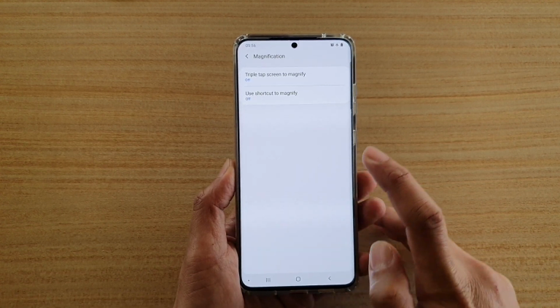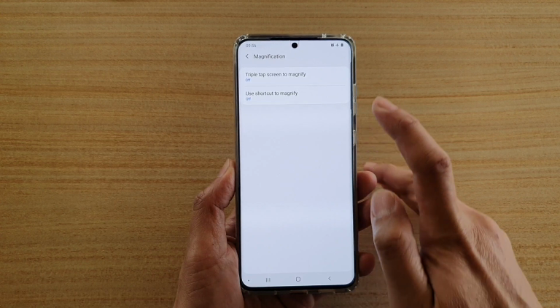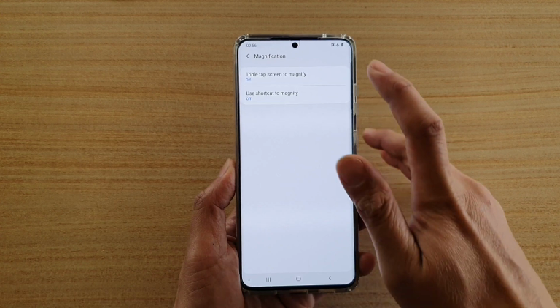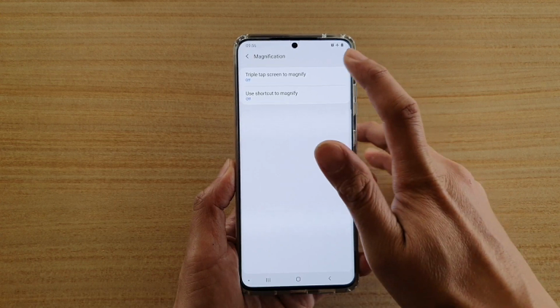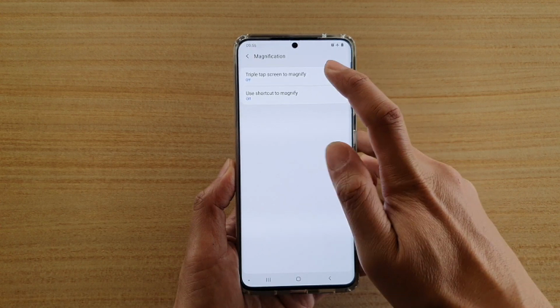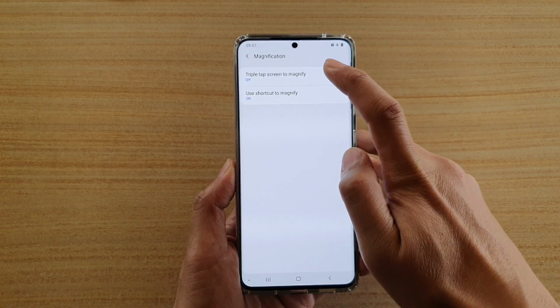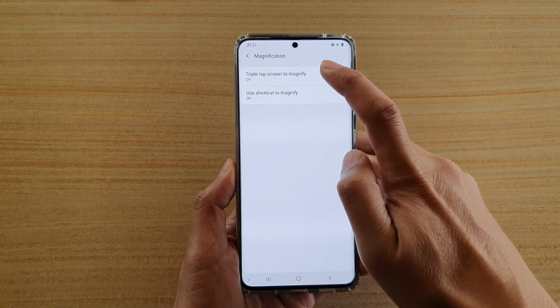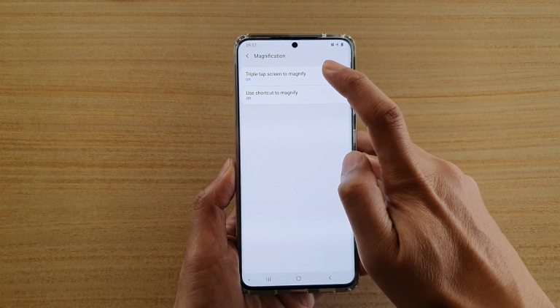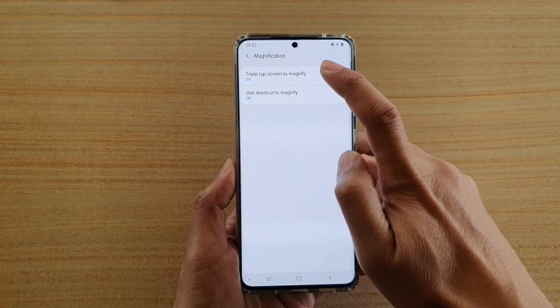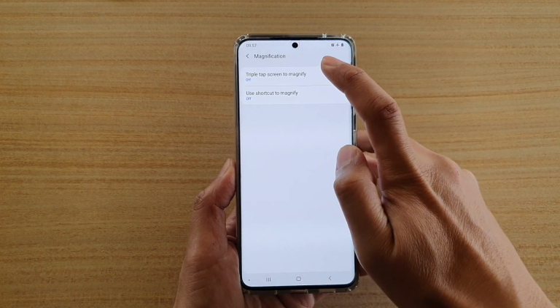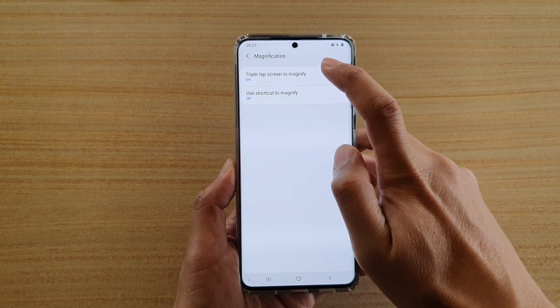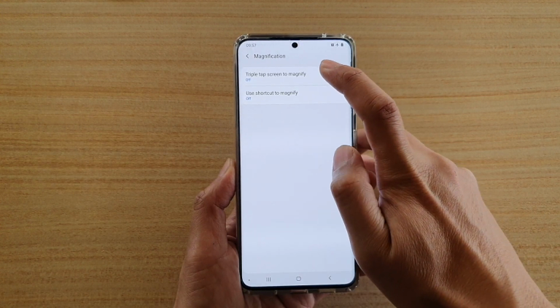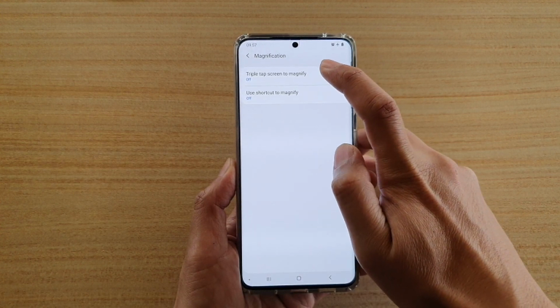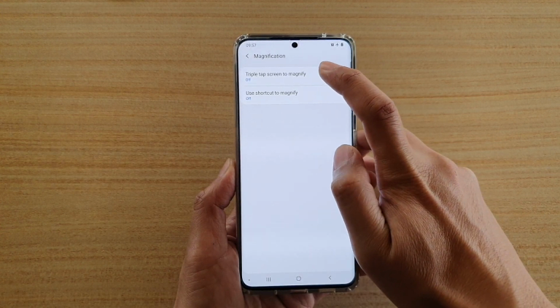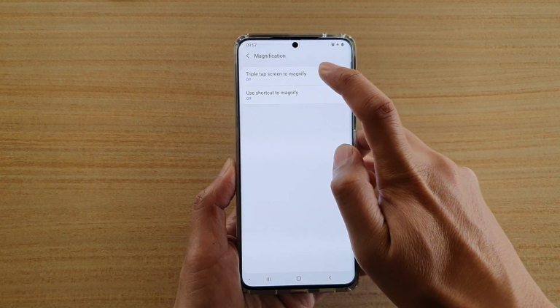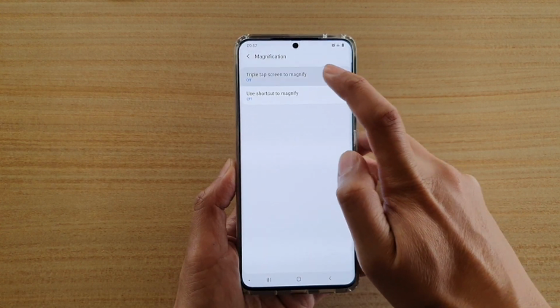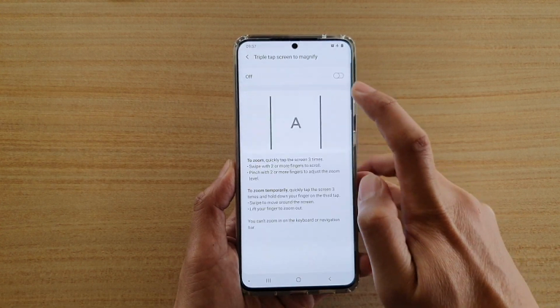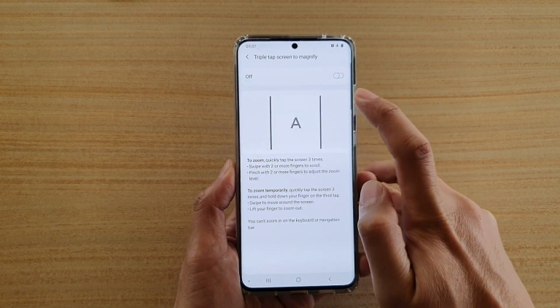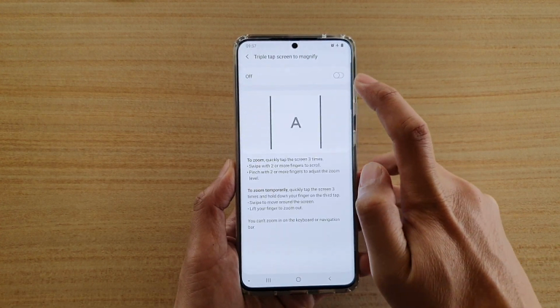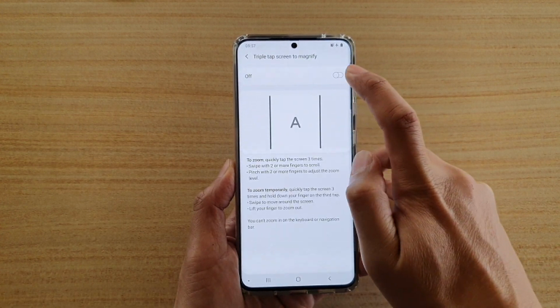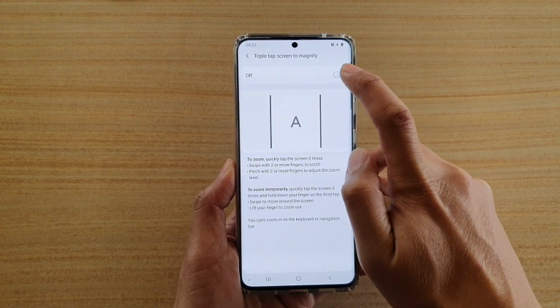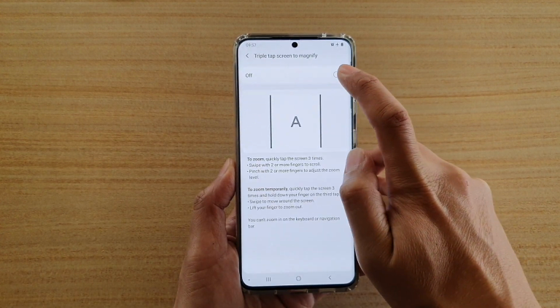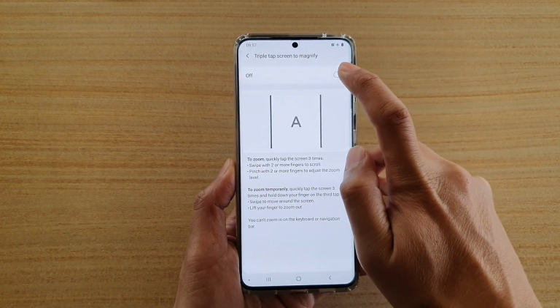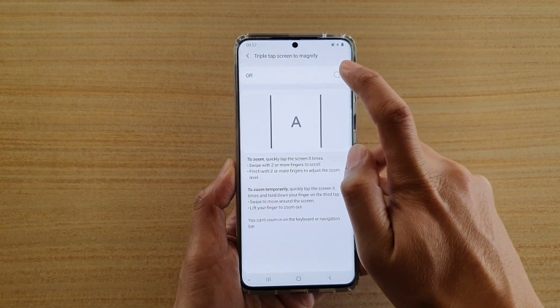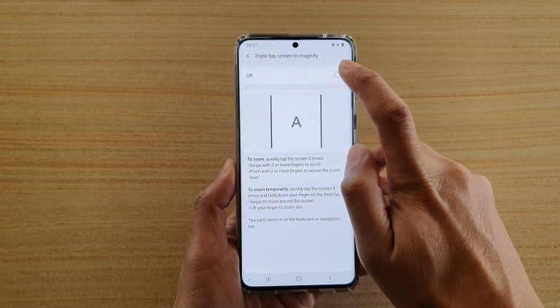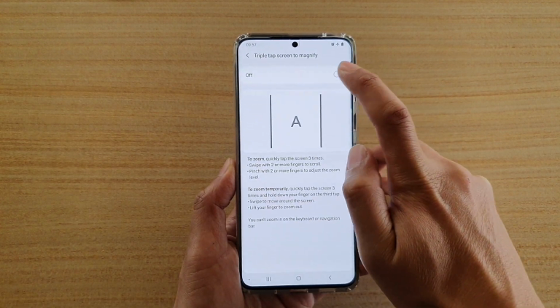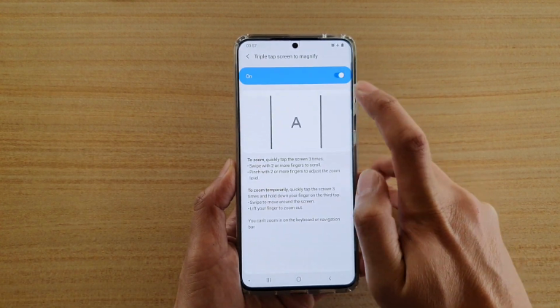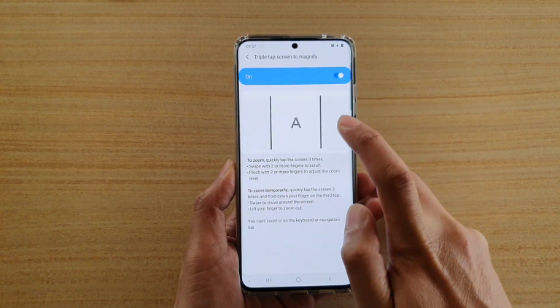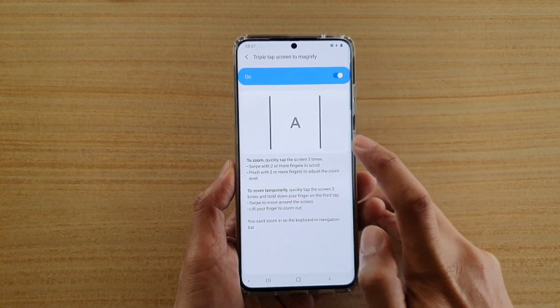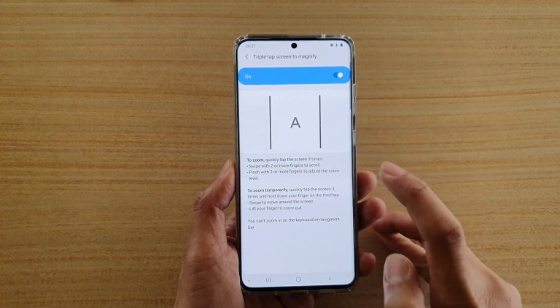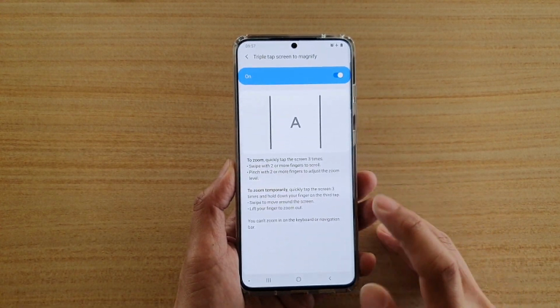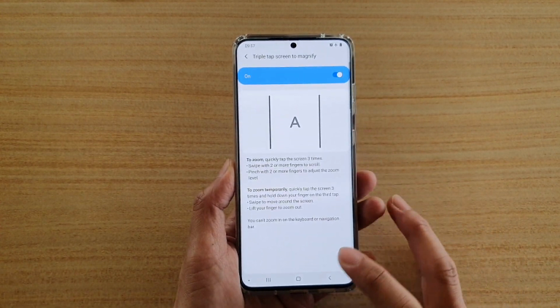Then tap on 'Triple tap screen to magnify' and then tap on the switch to turn it on.